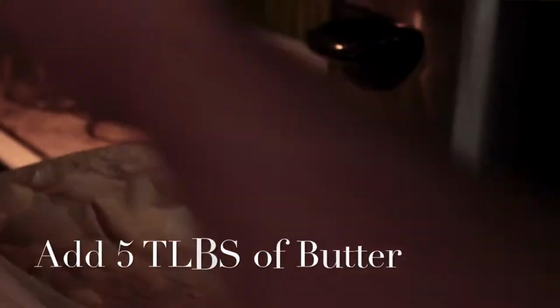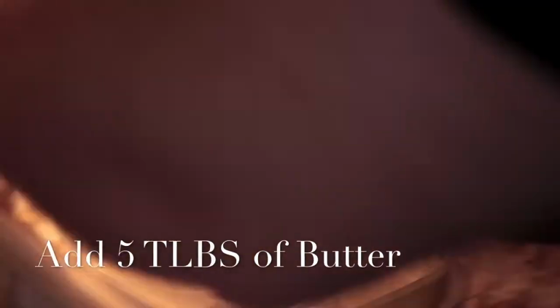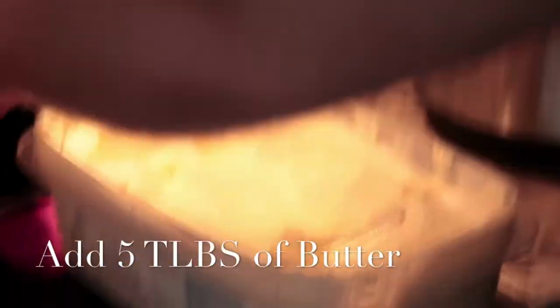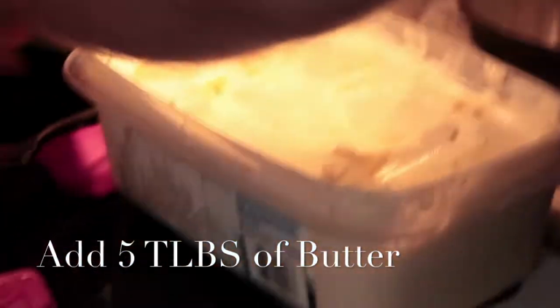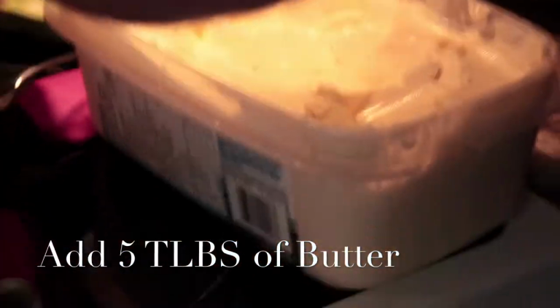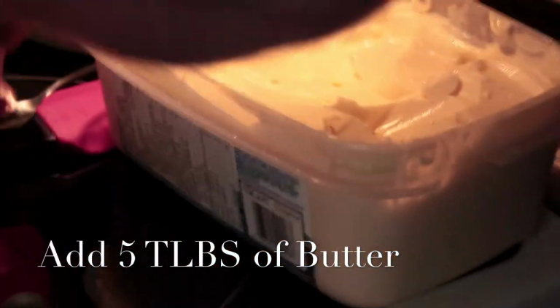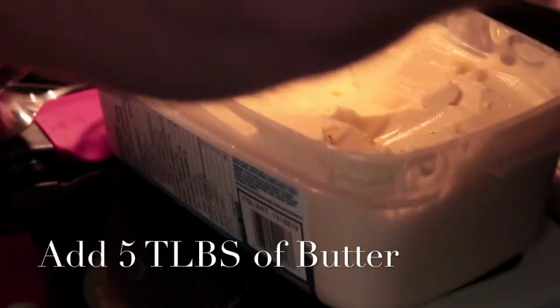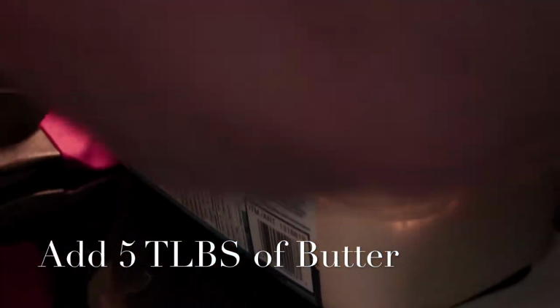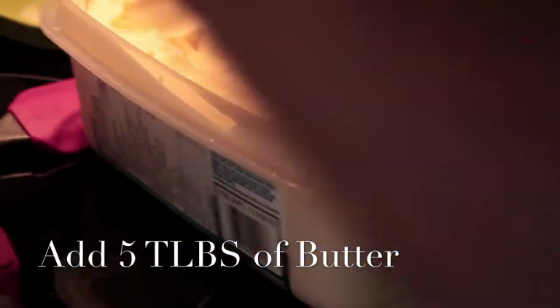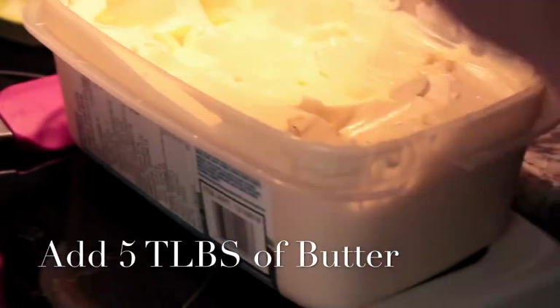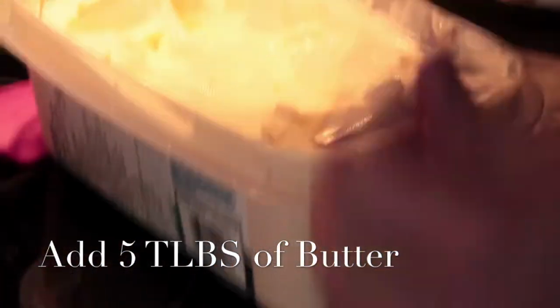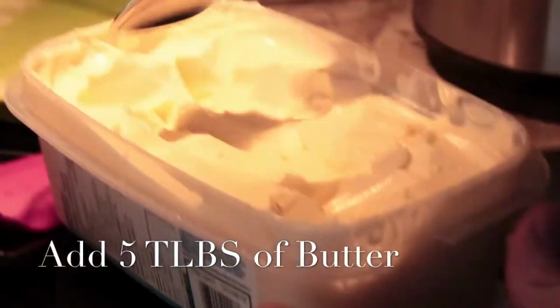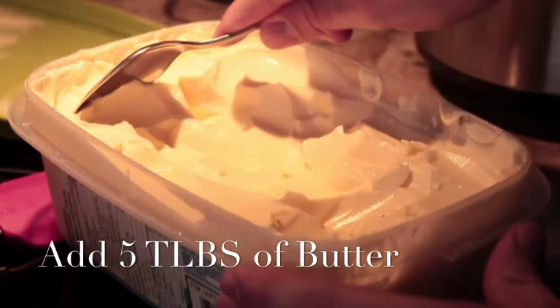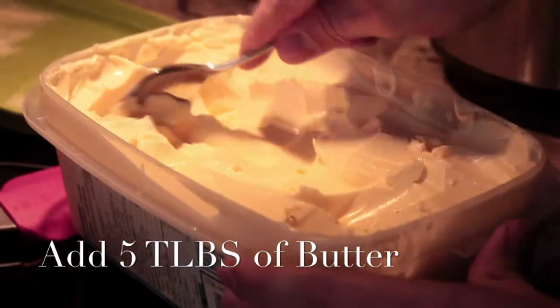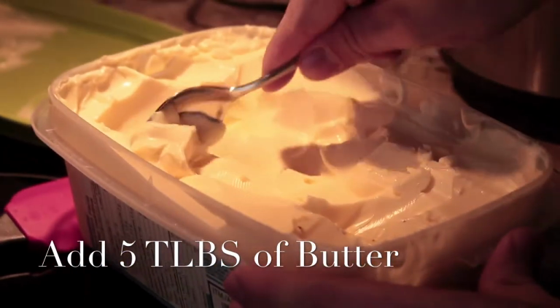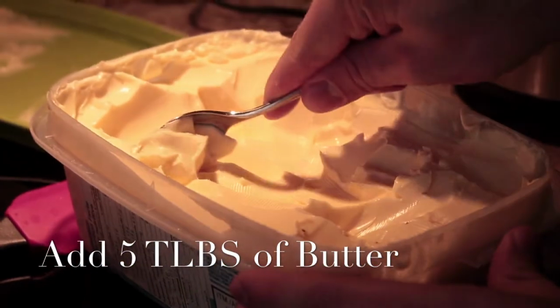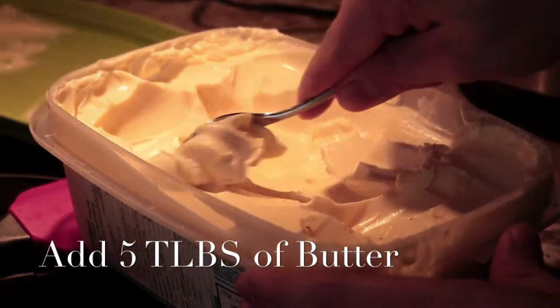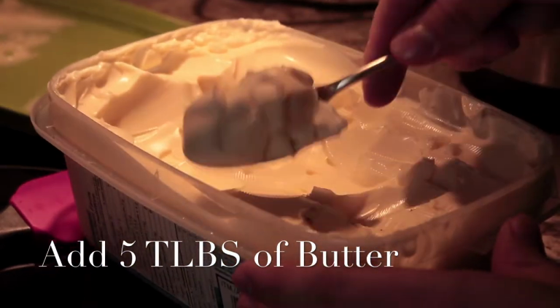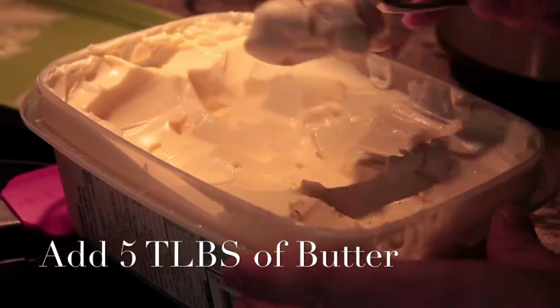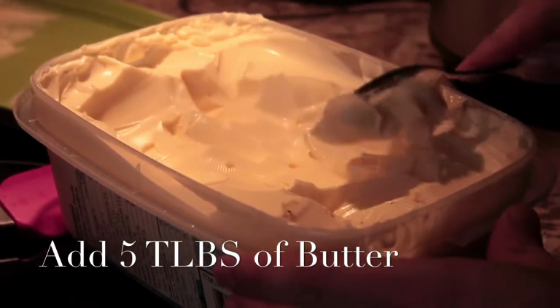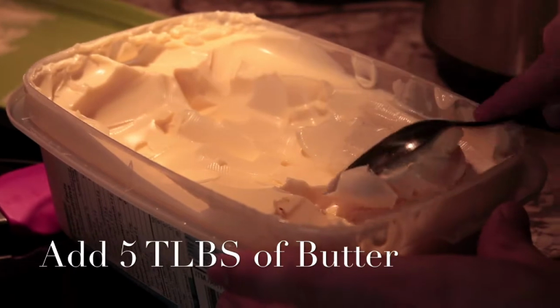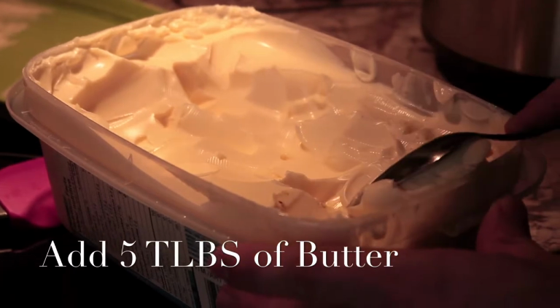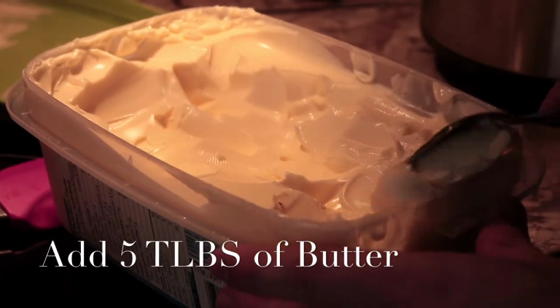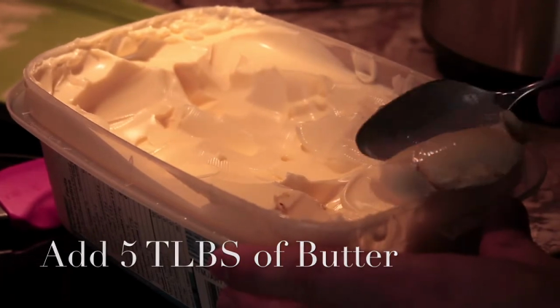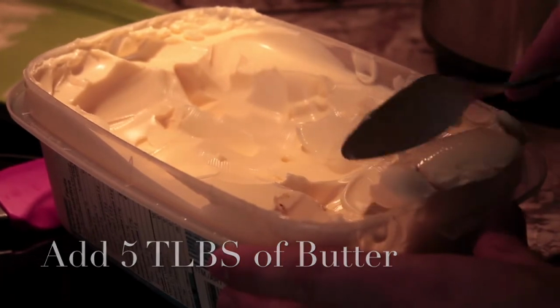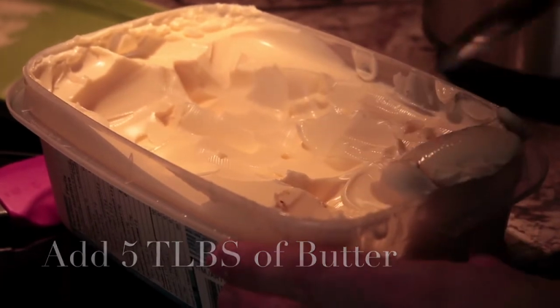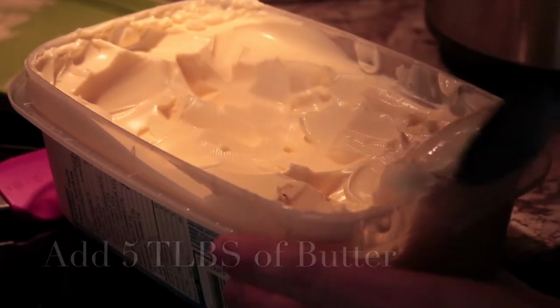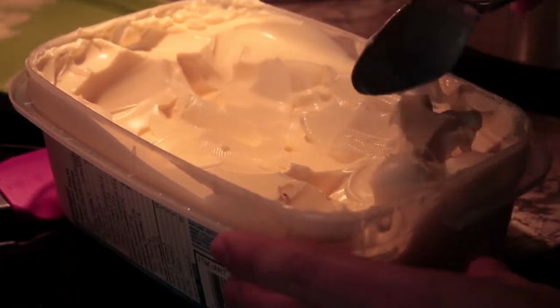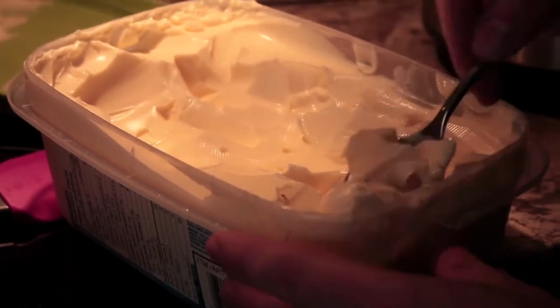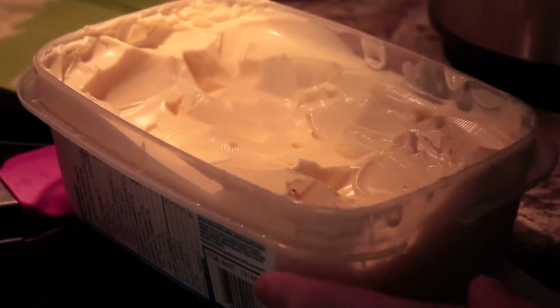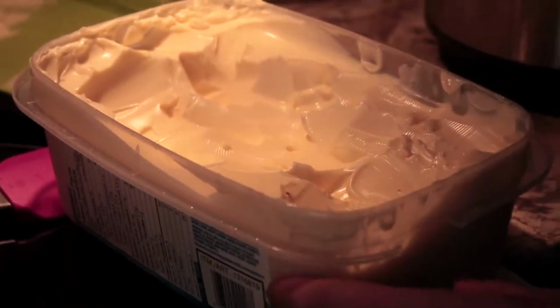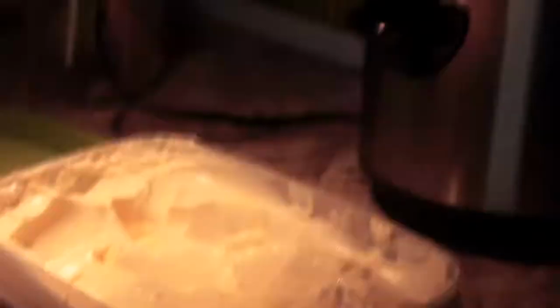Add 5 tablespoons of butter to the crock pot, or you could add less — it's up to you.